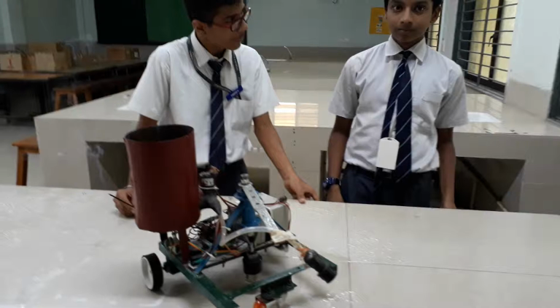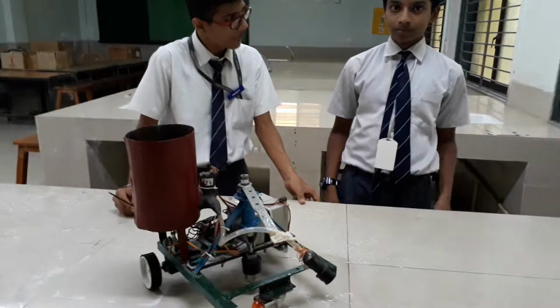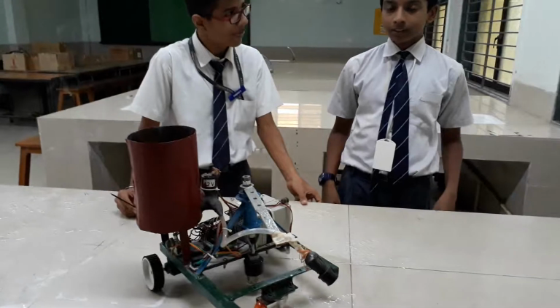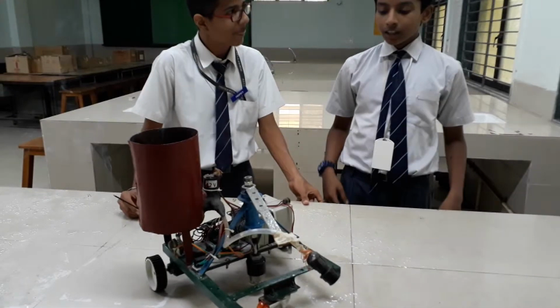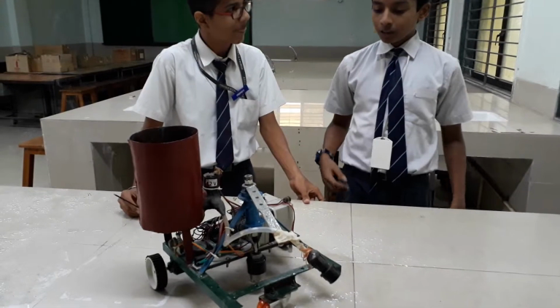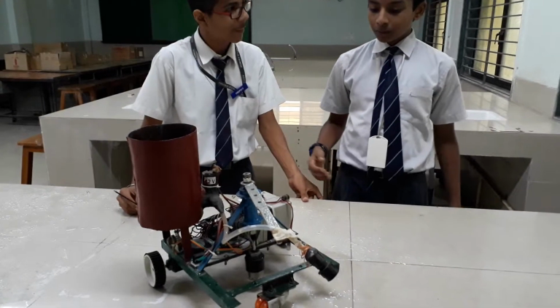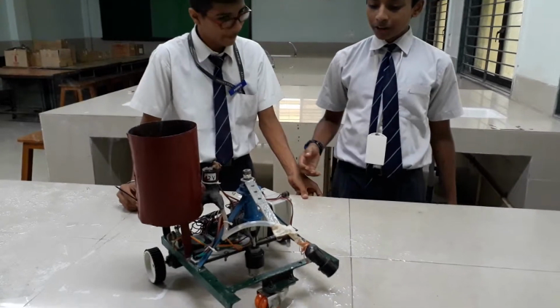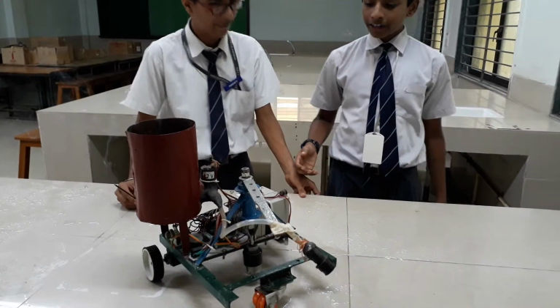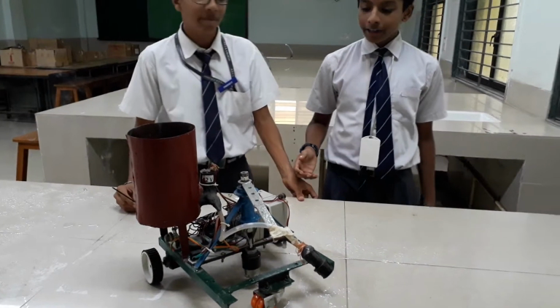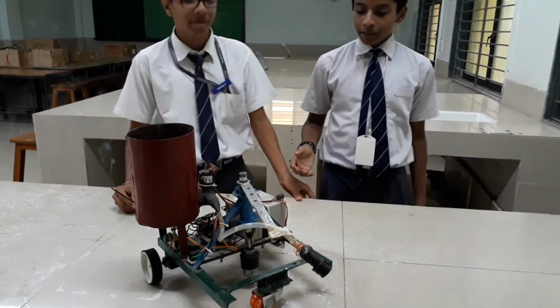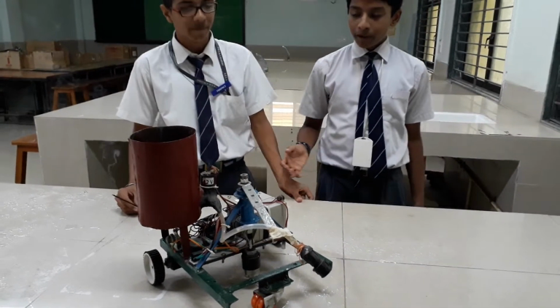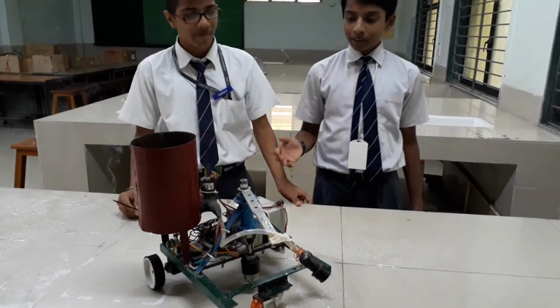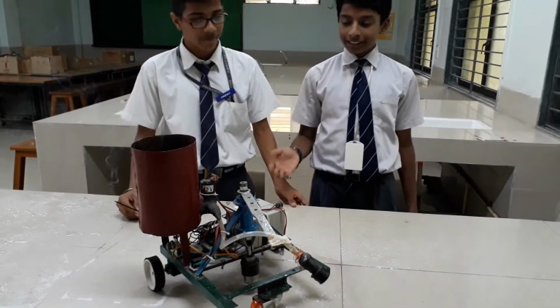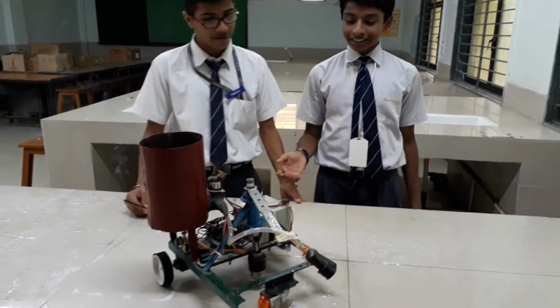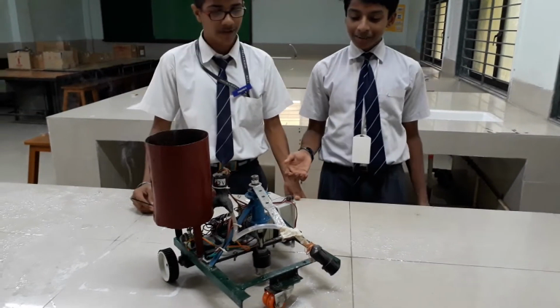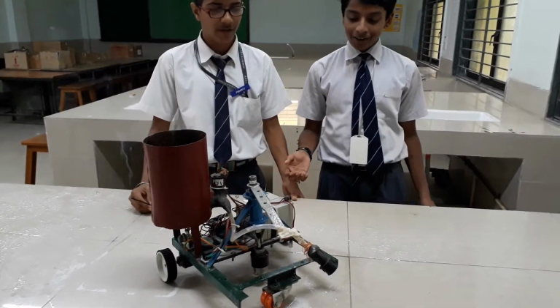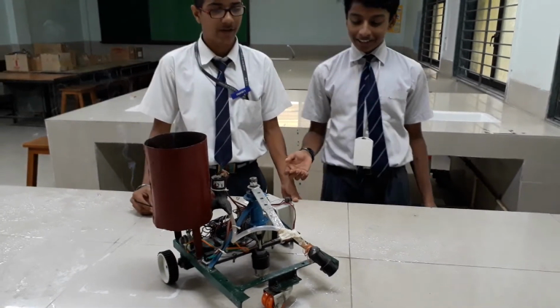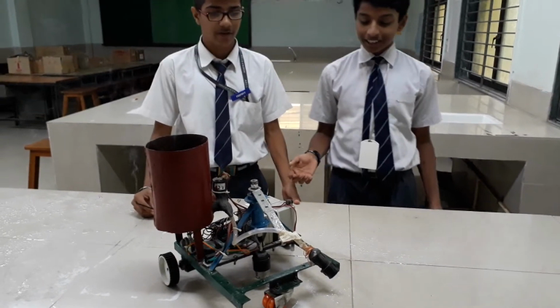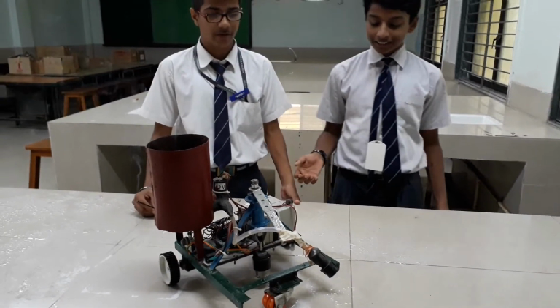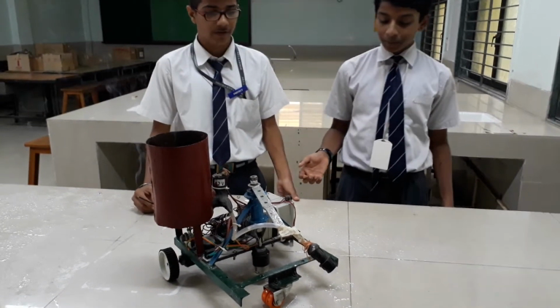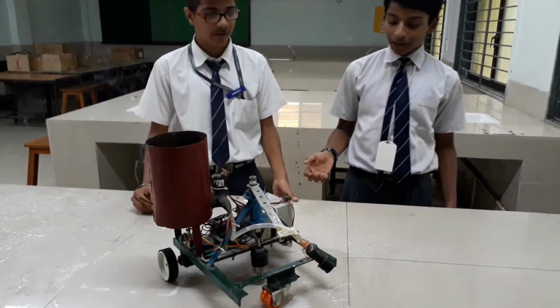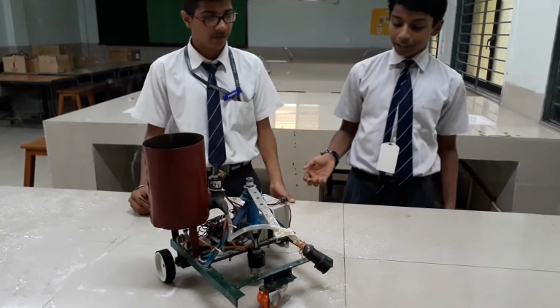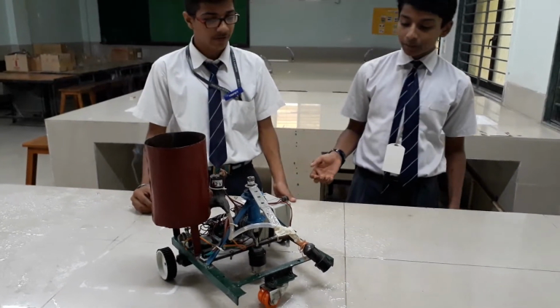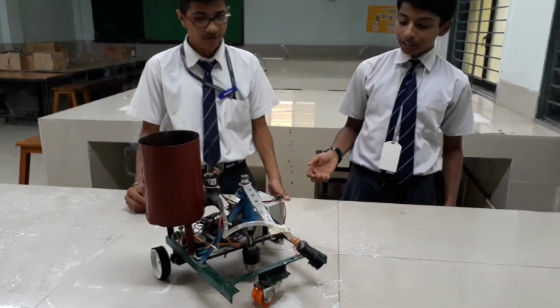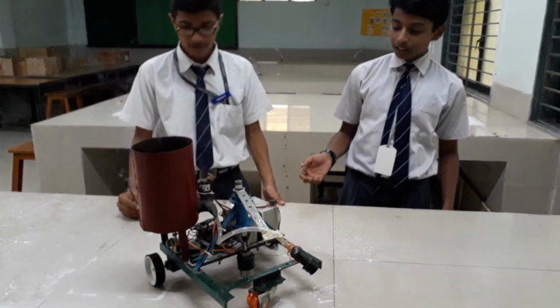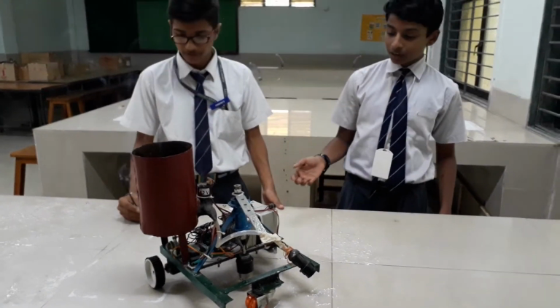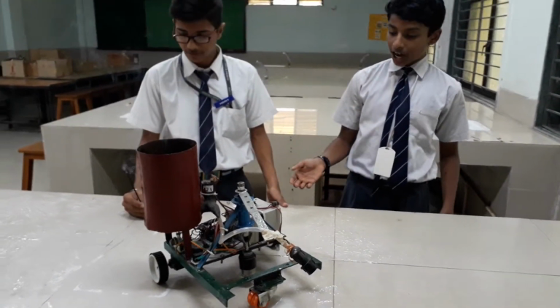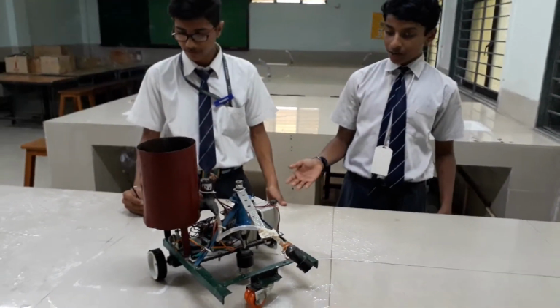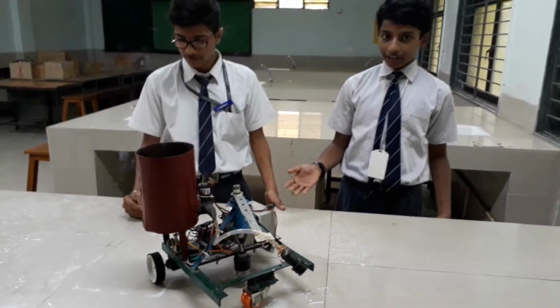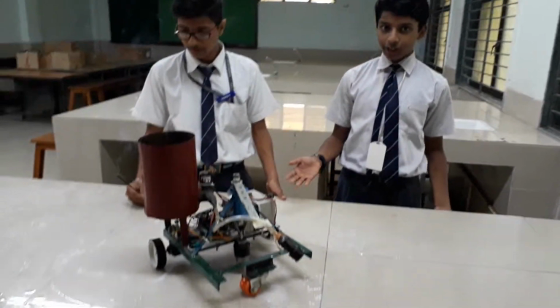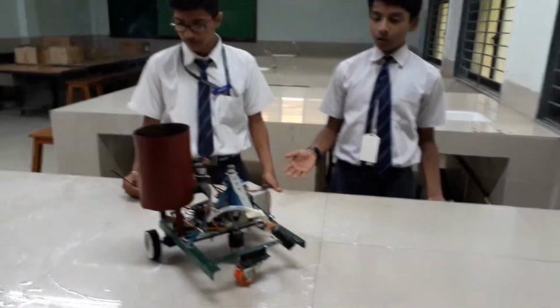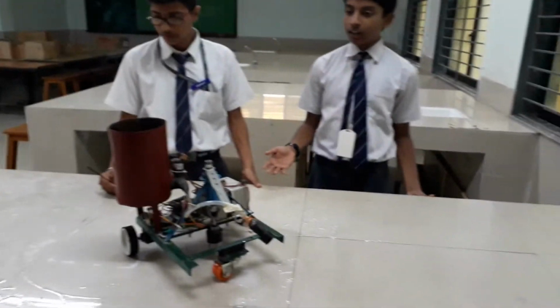Good morning. Our project is about disaster management — a firefighting robot.